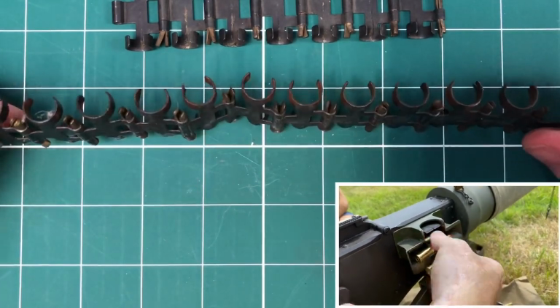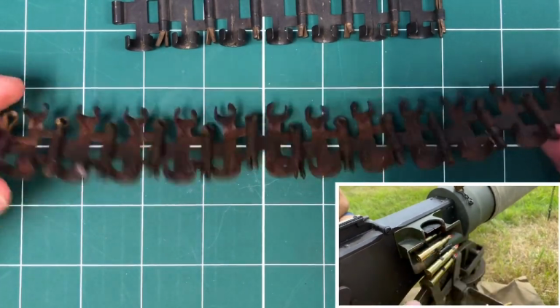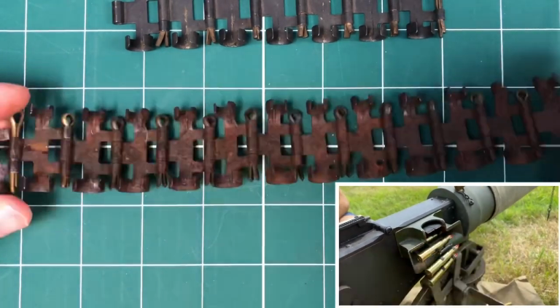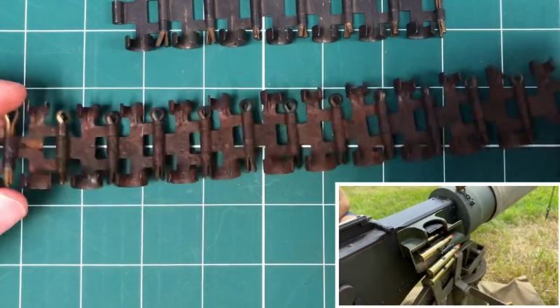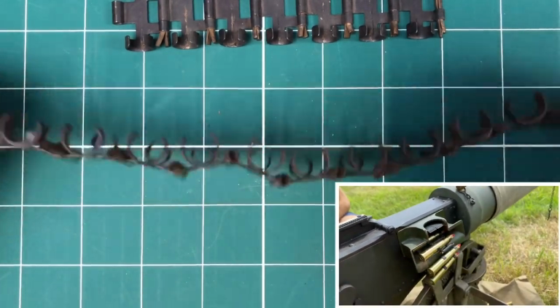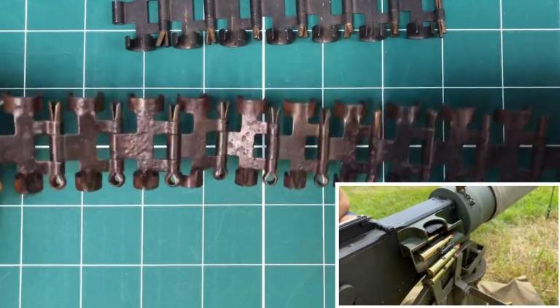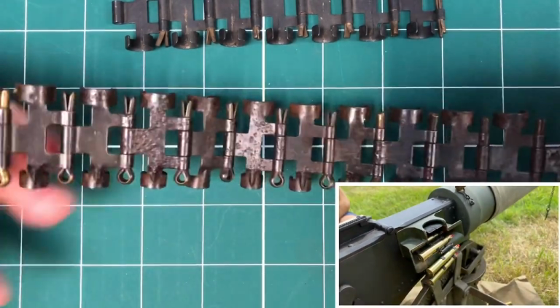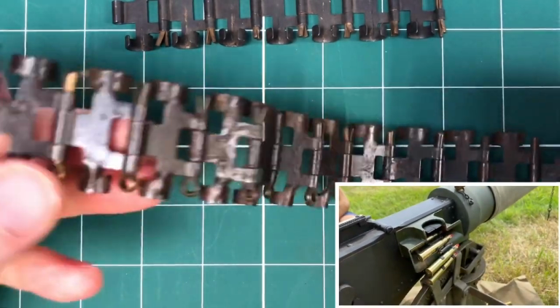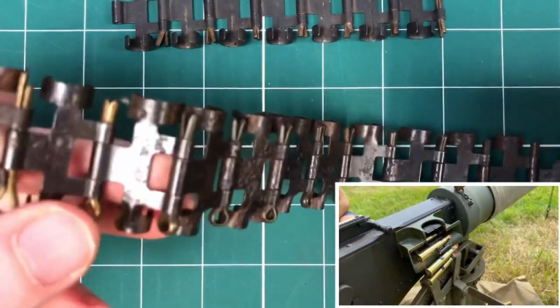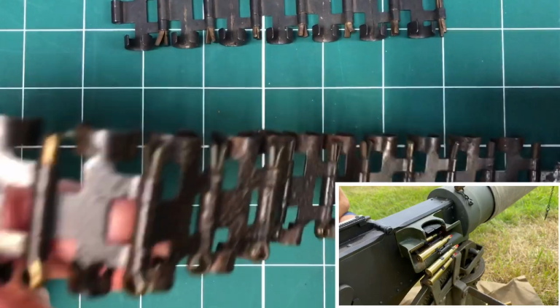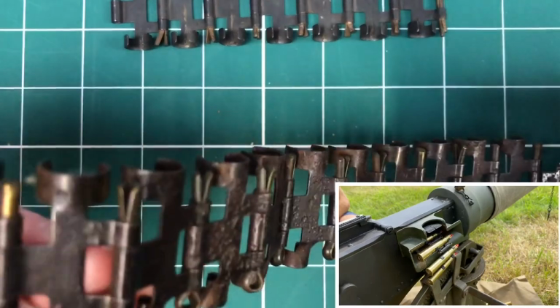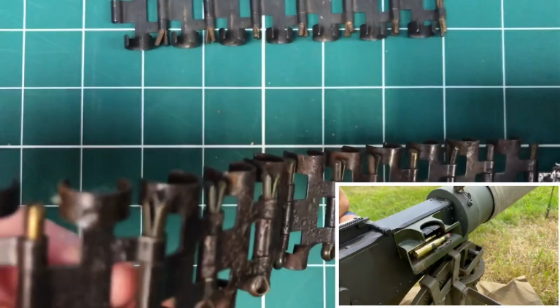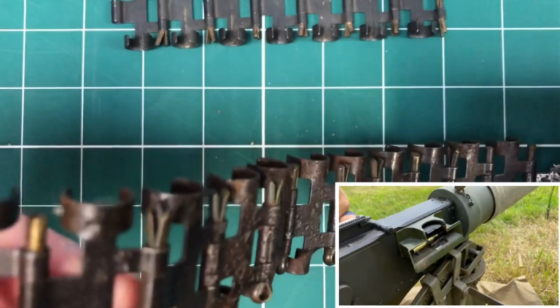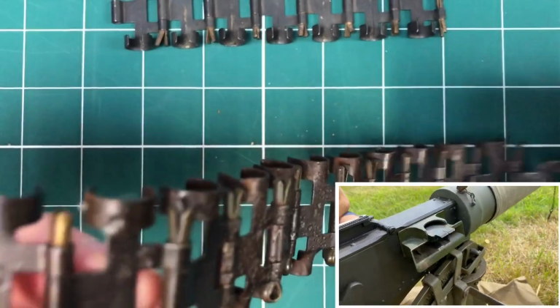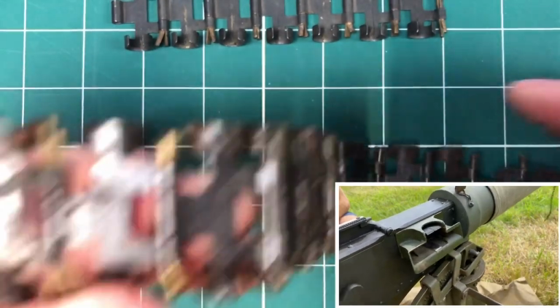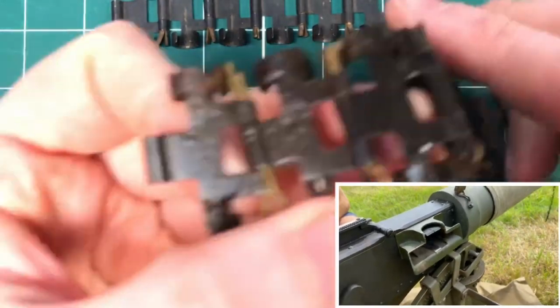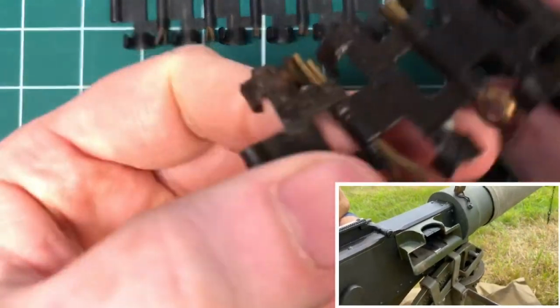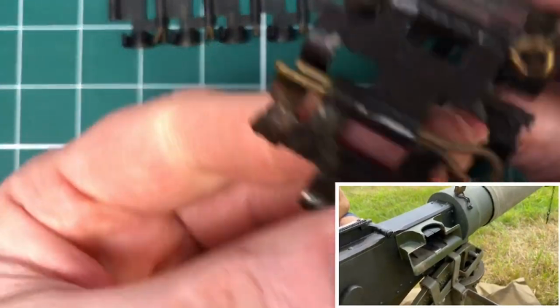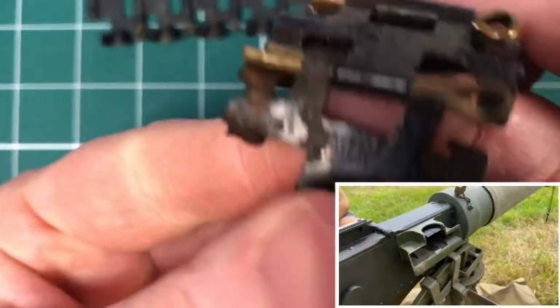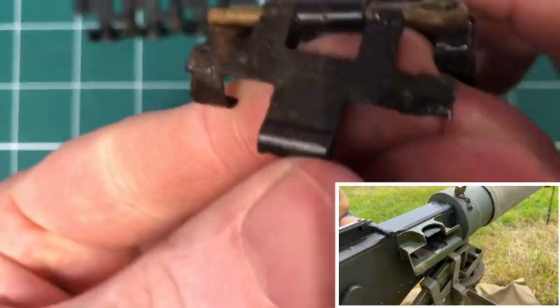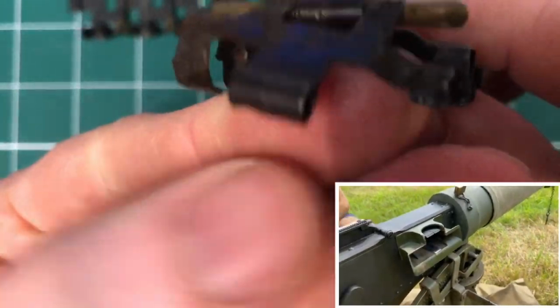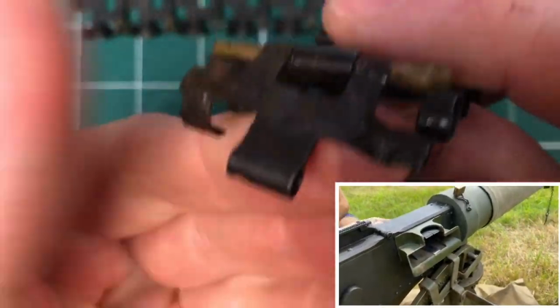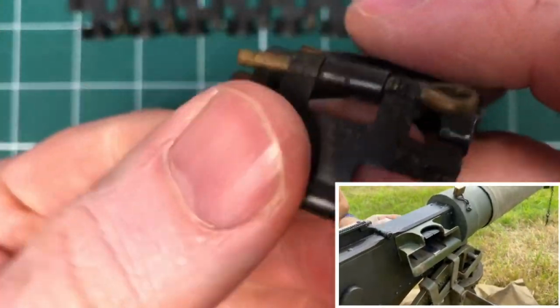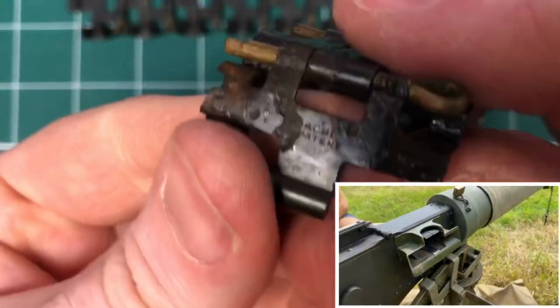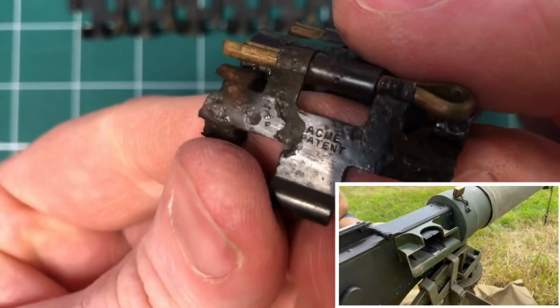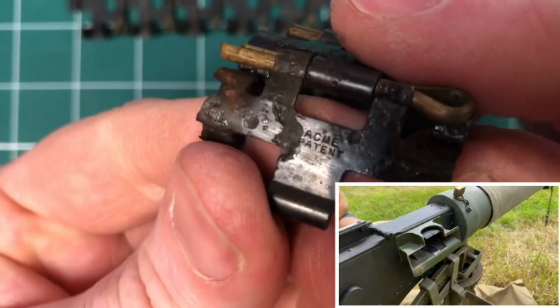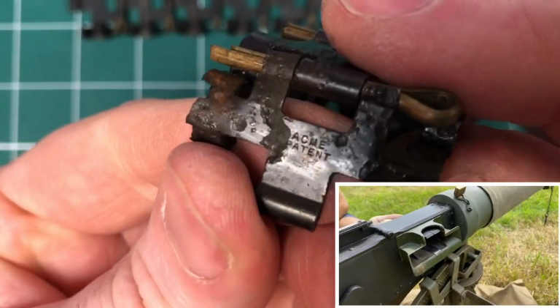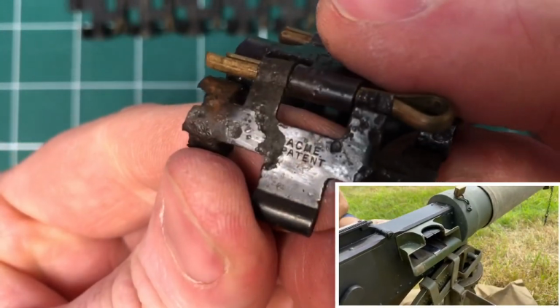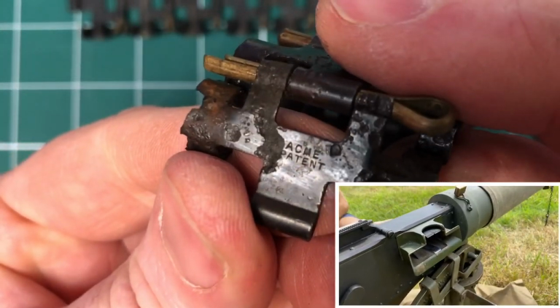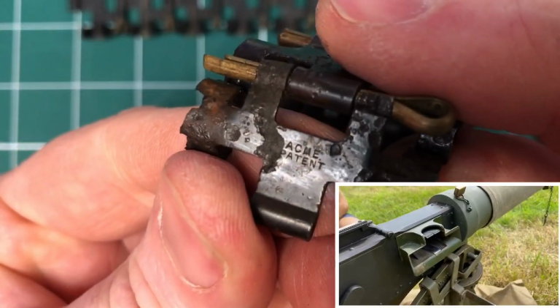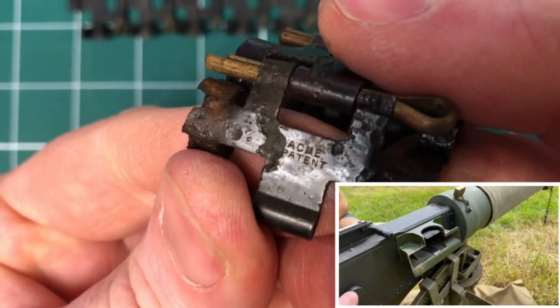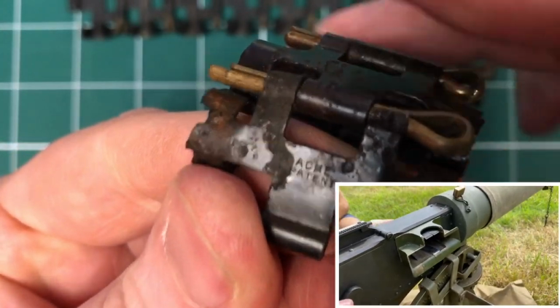We don't know where this came from, sadly. But they're all marked — as you can see up here, the Acme Patent.